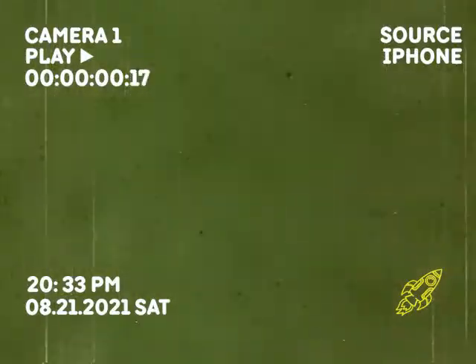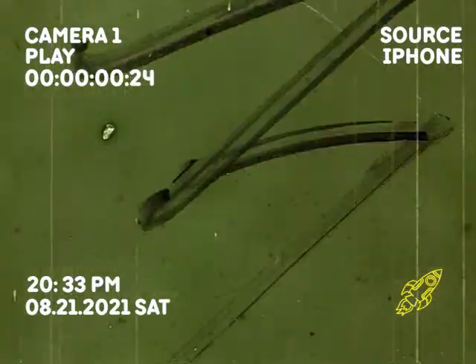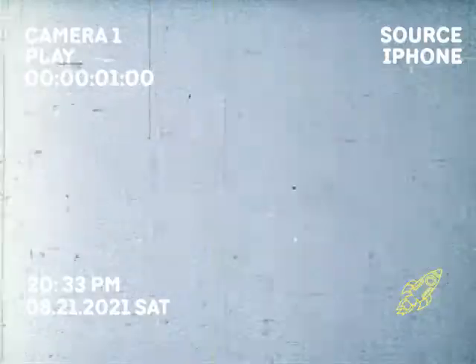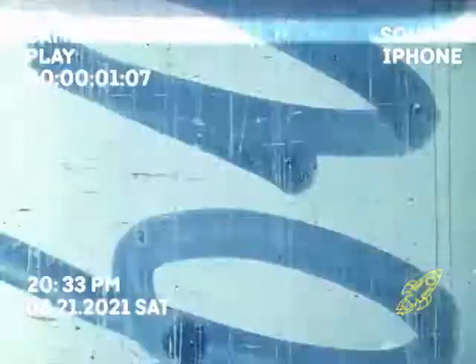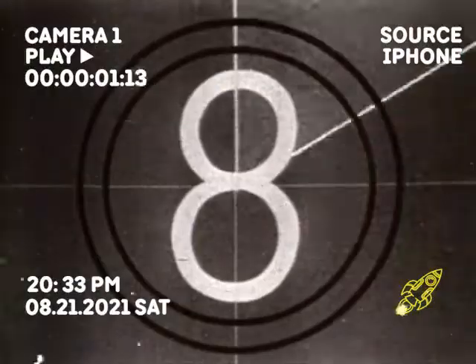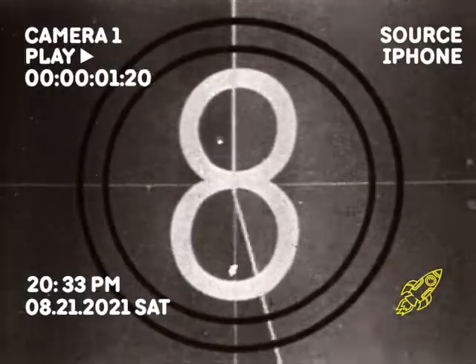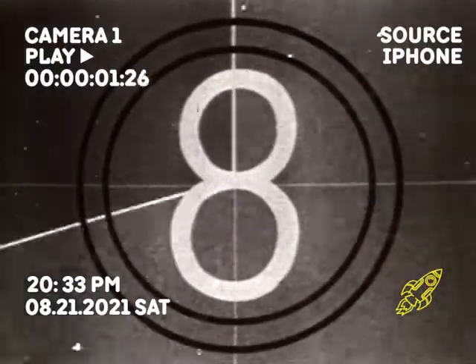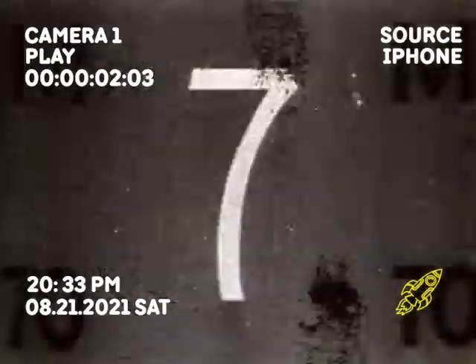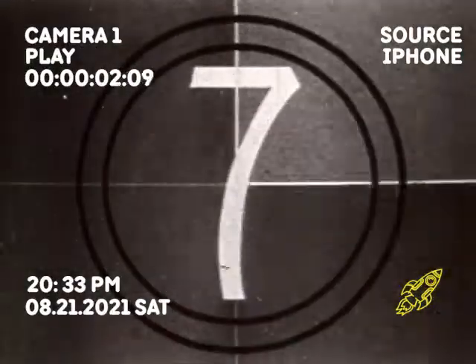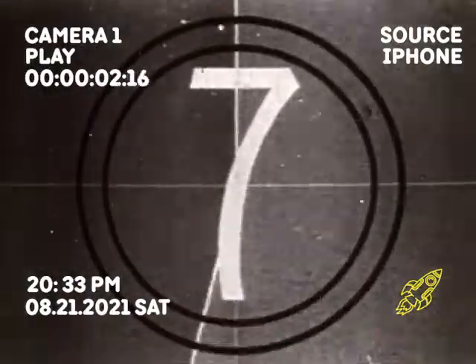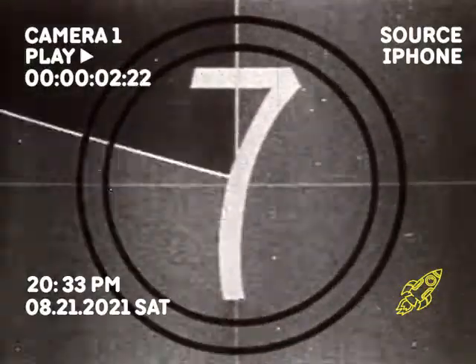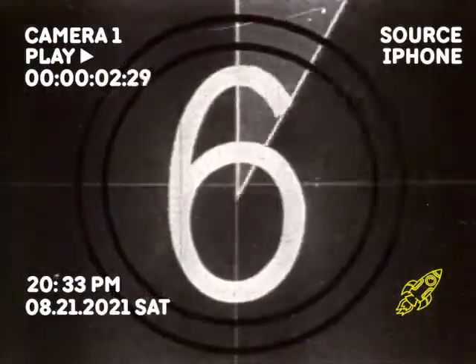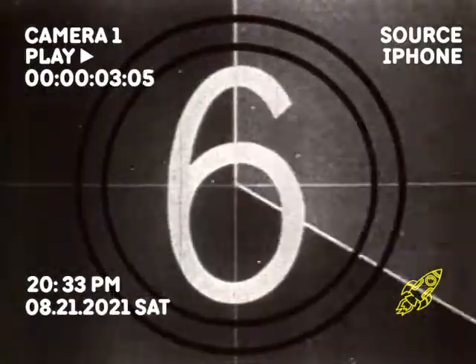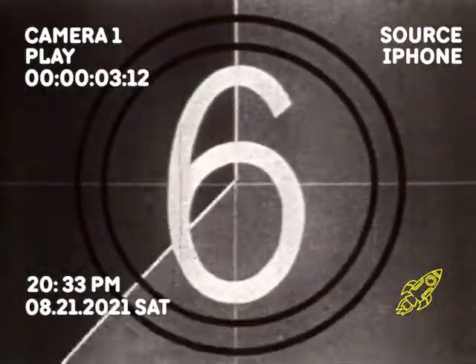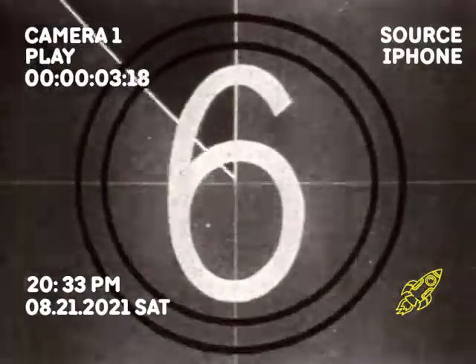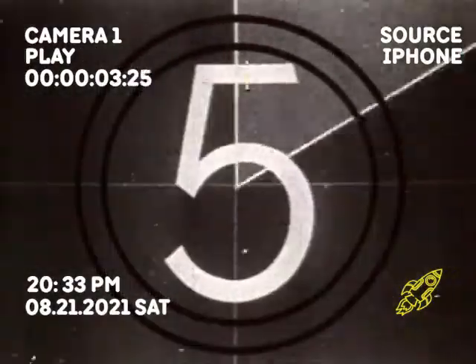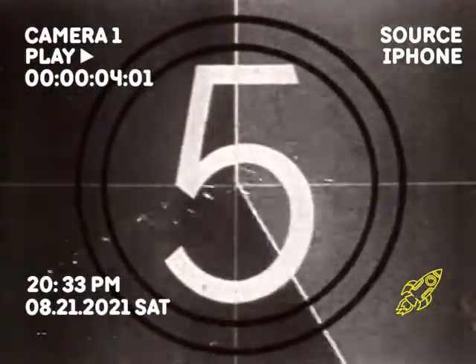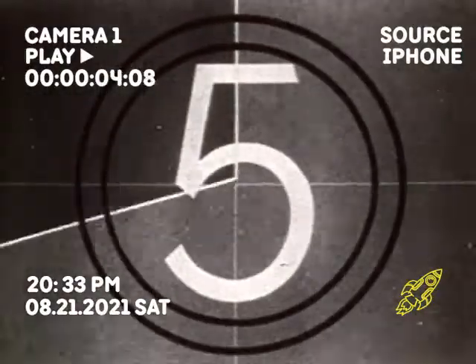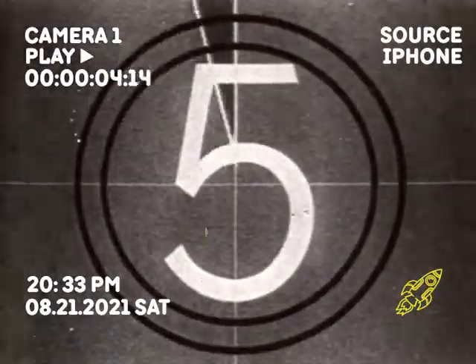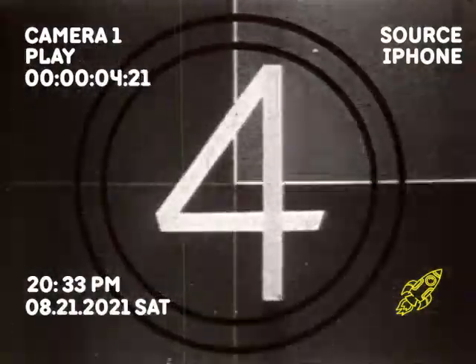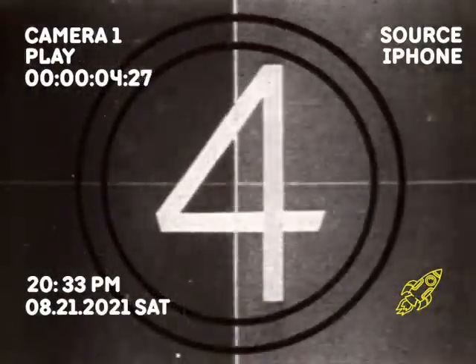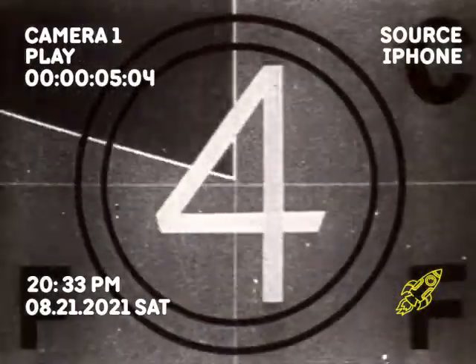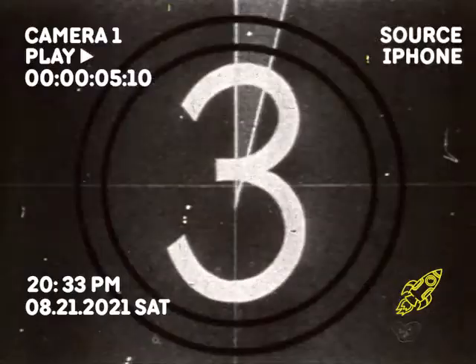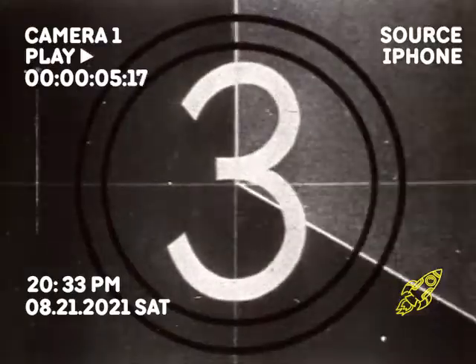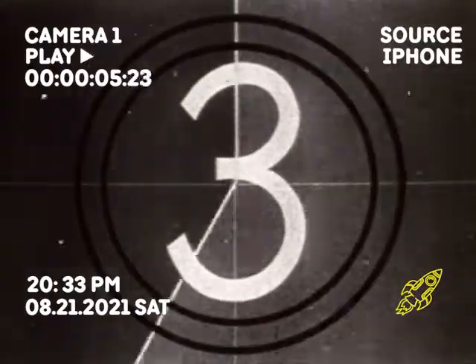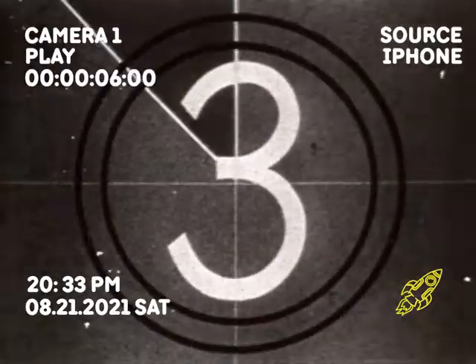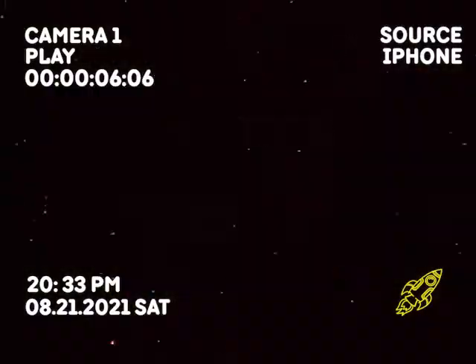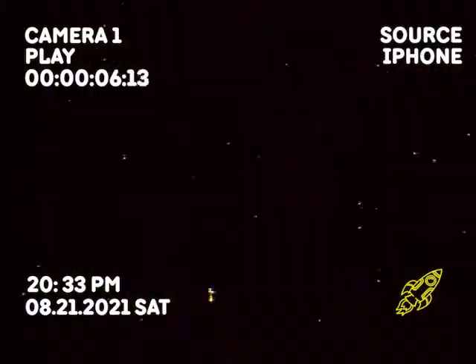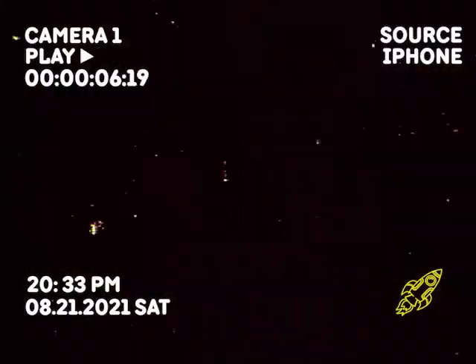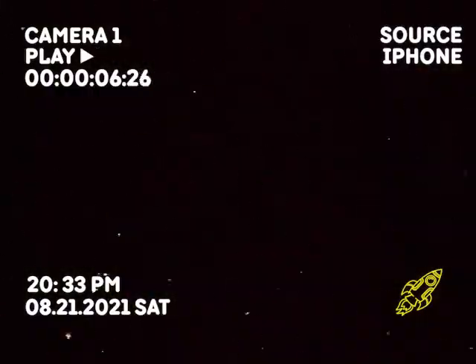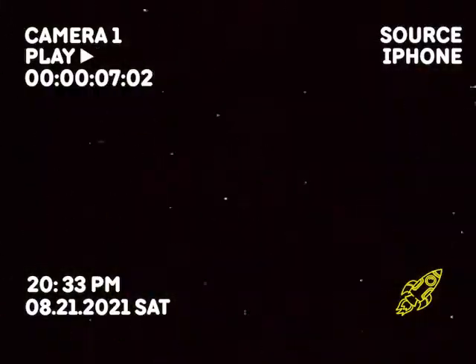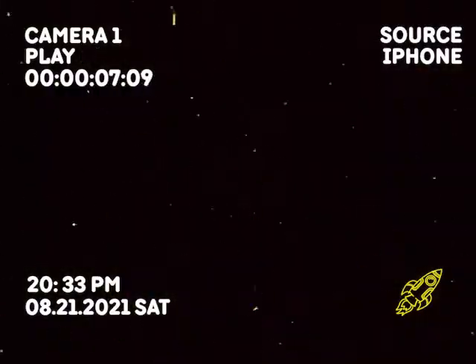Welcome back to yet another episode of Action Thraxon. My name's Jackson. I'm back with another one.